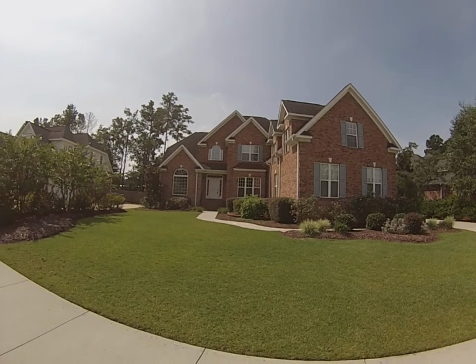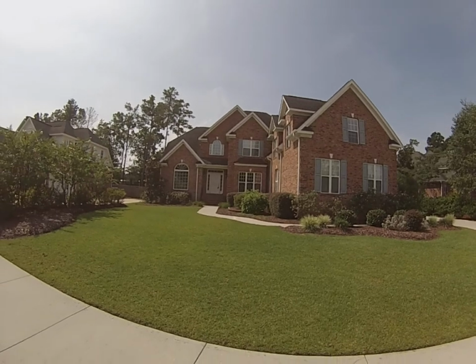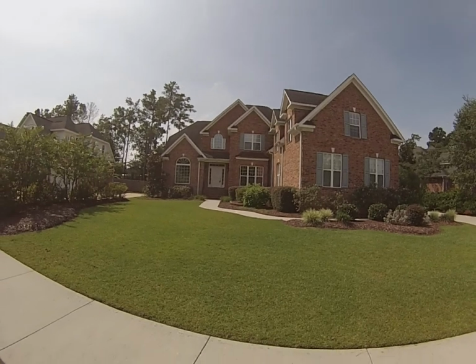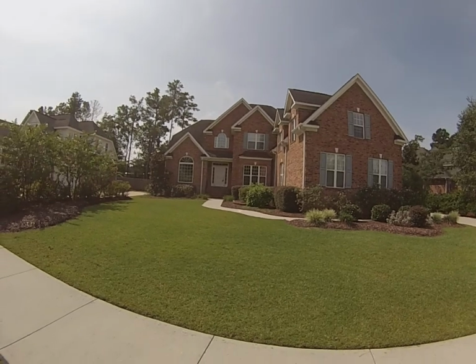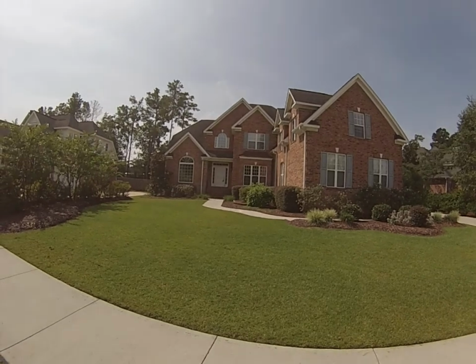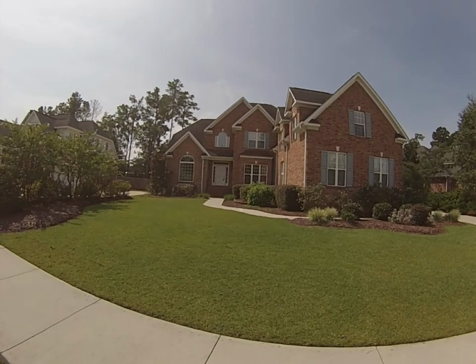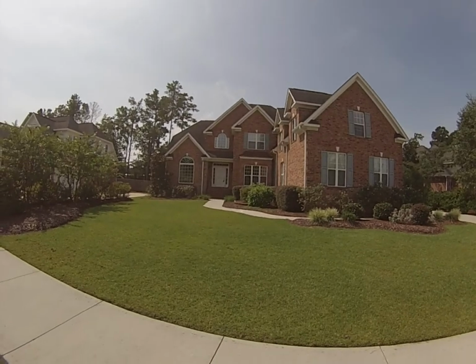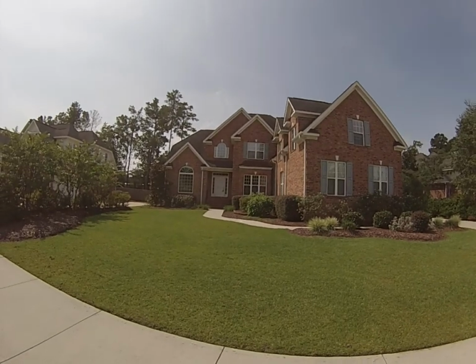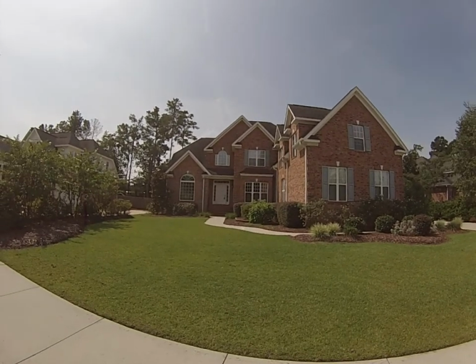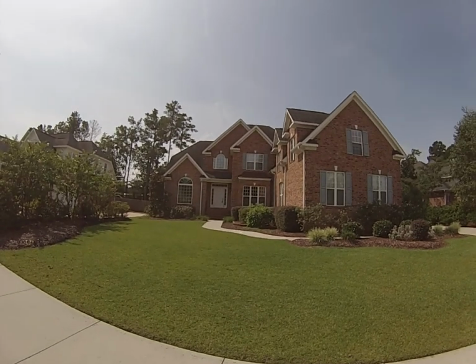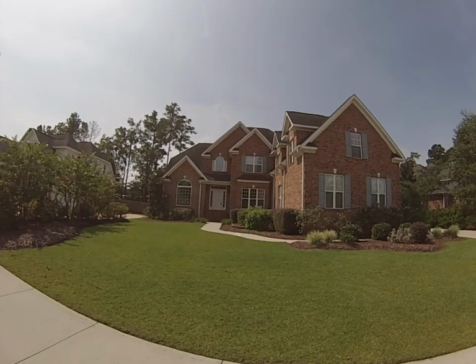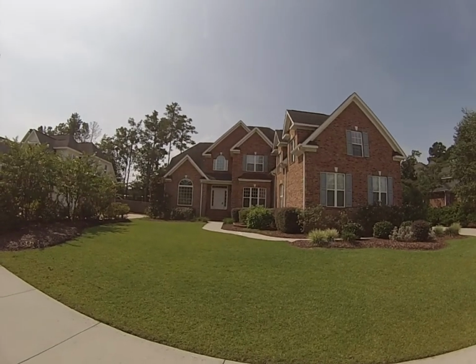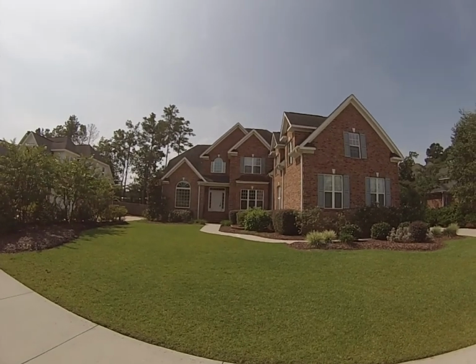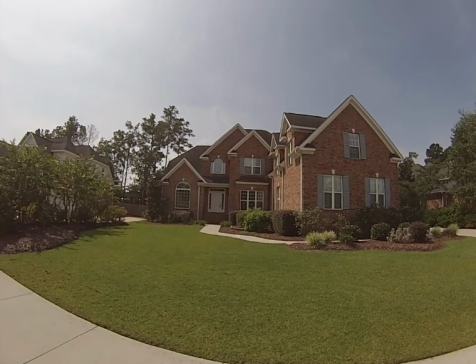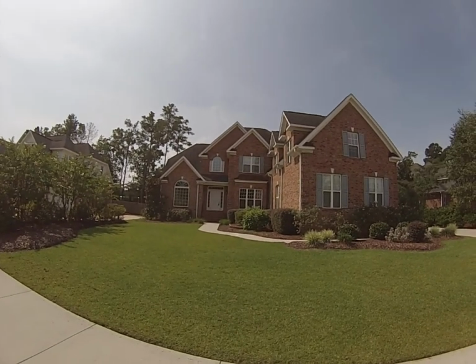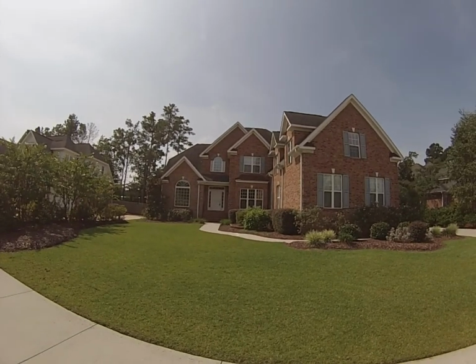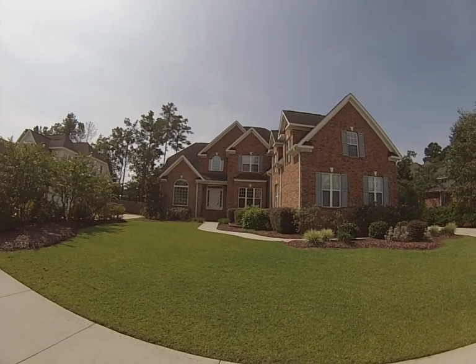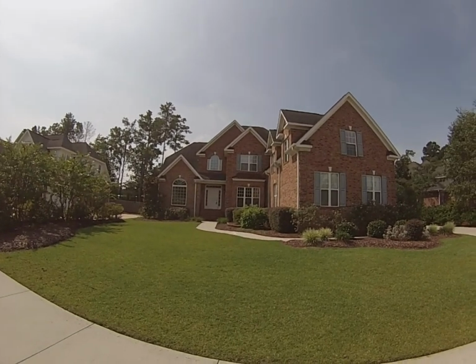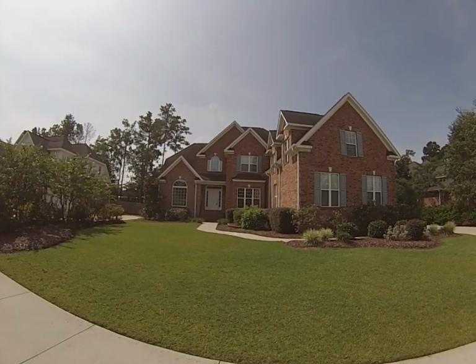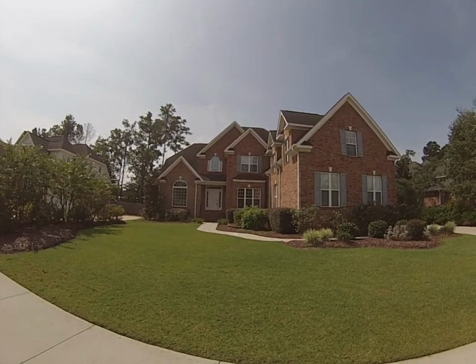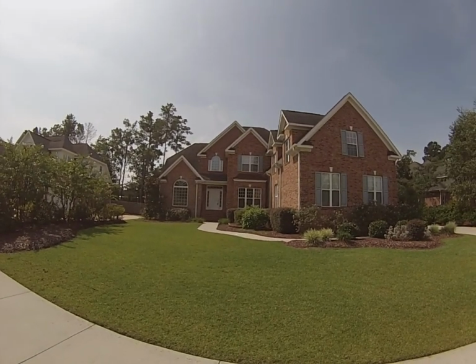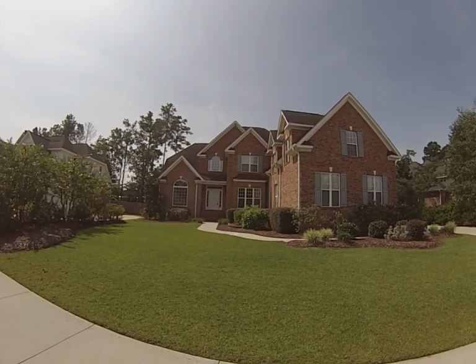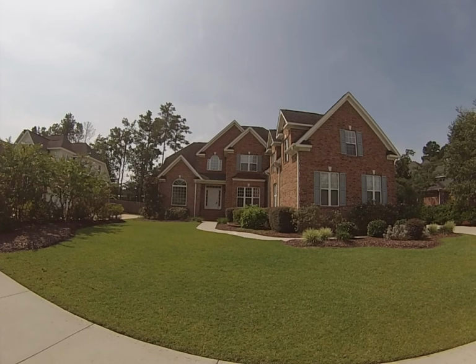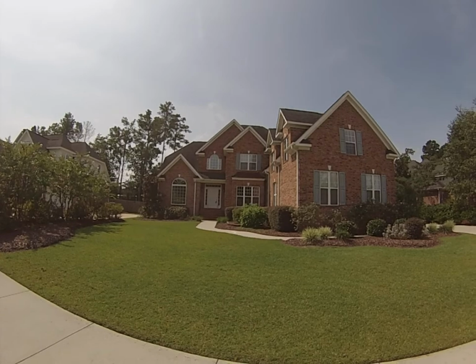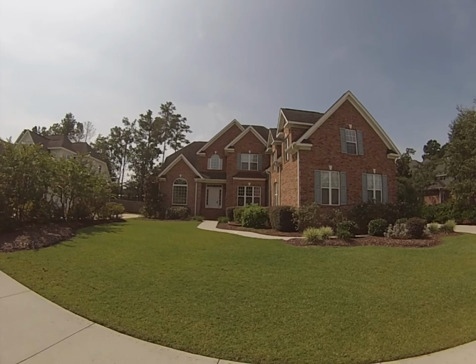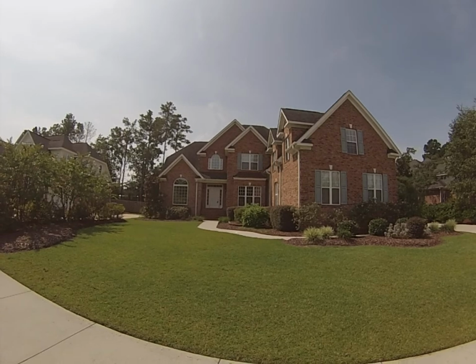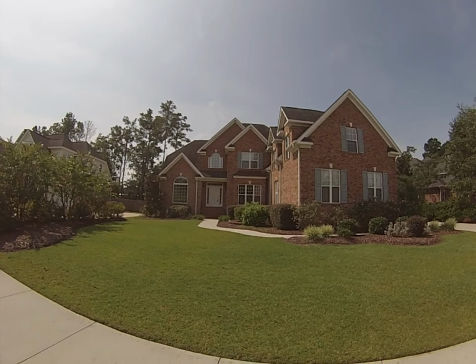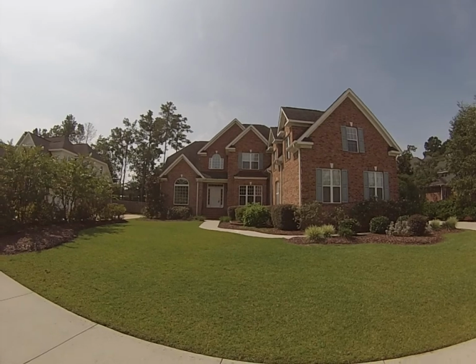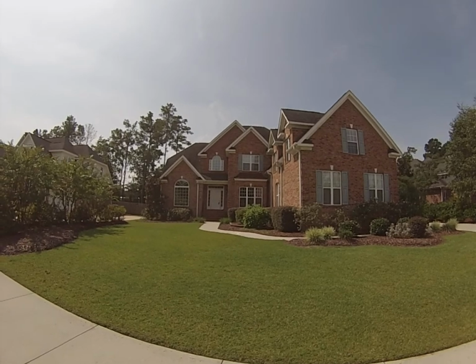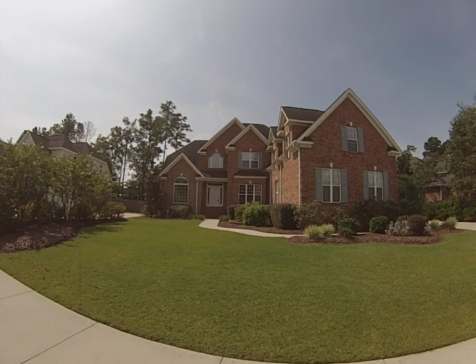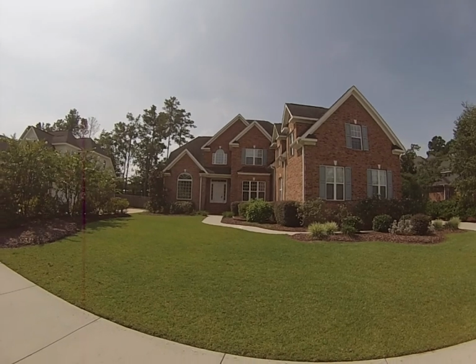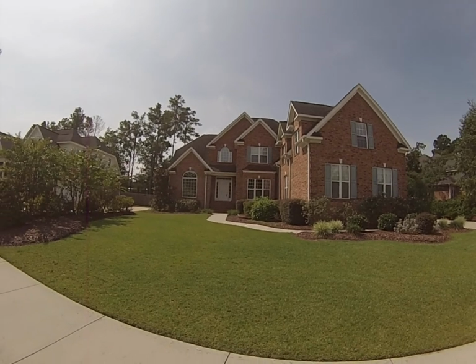Hey everybody, it's Eric Hofacker with WilmingtonRealEstateInfo.com at Remax Essential in Wilmington, North Carolina.